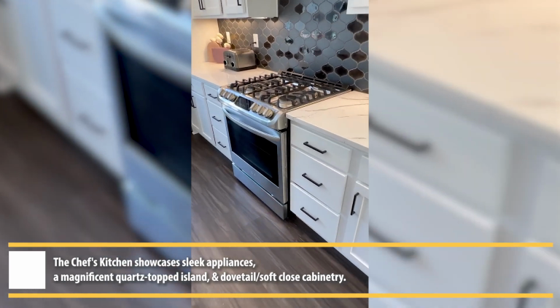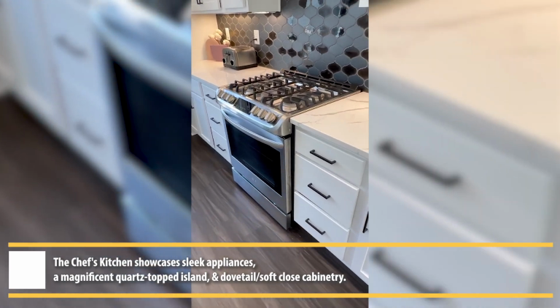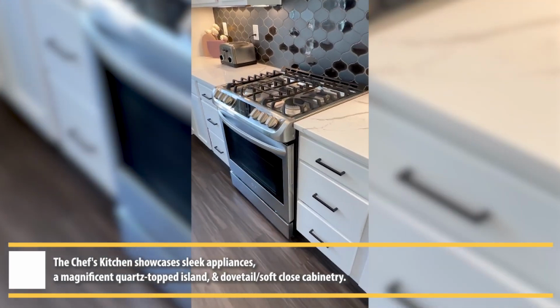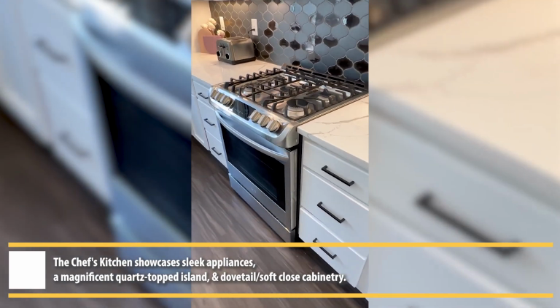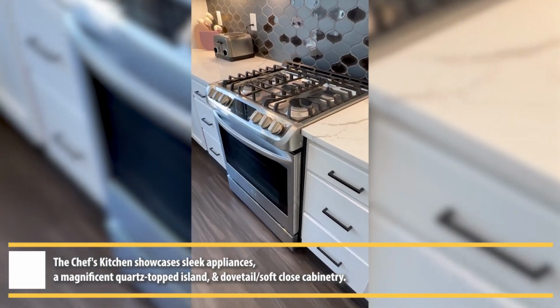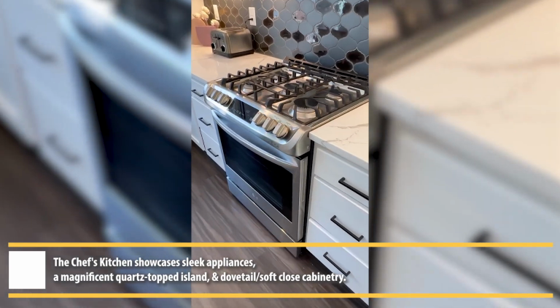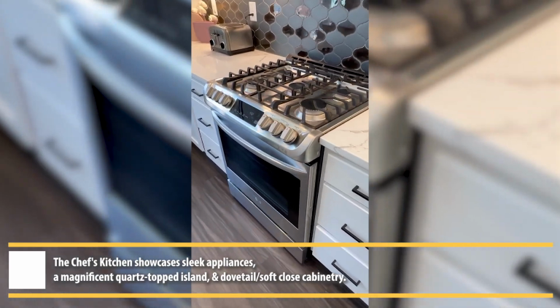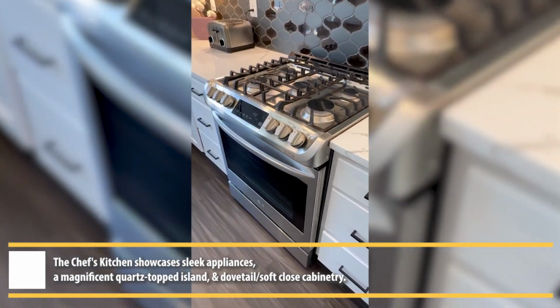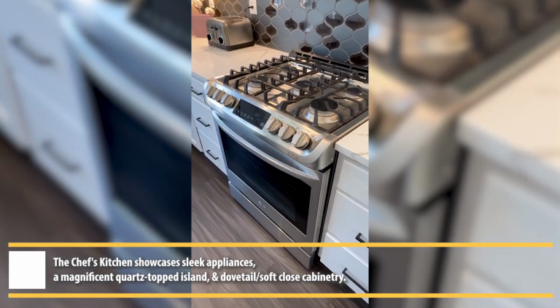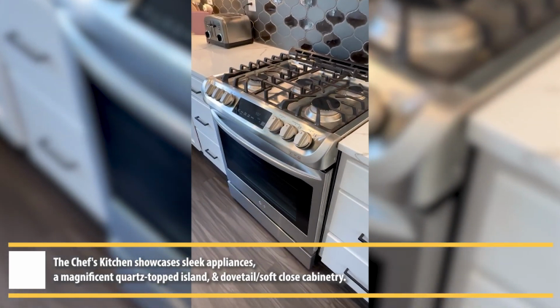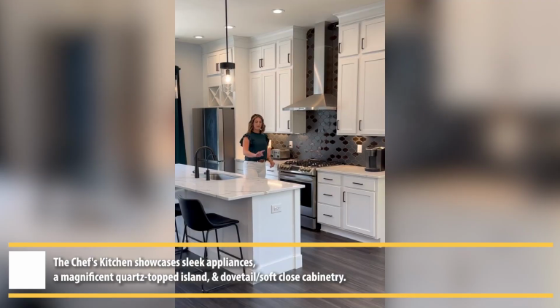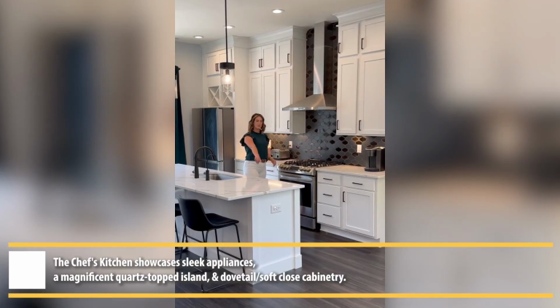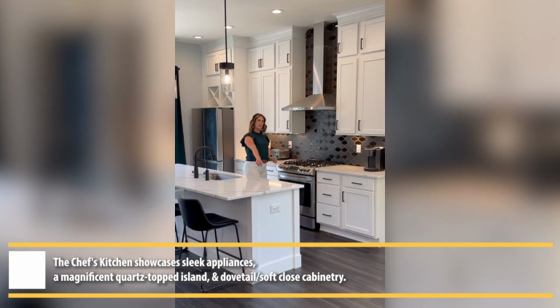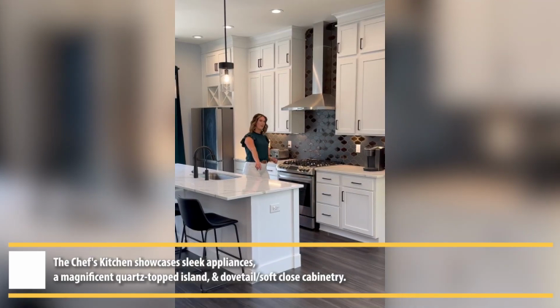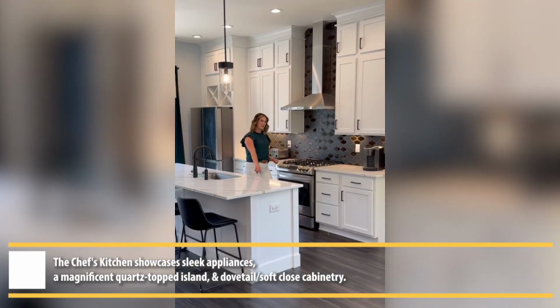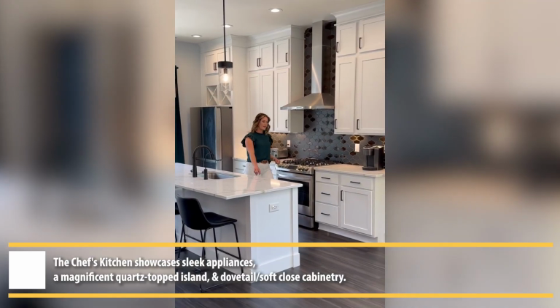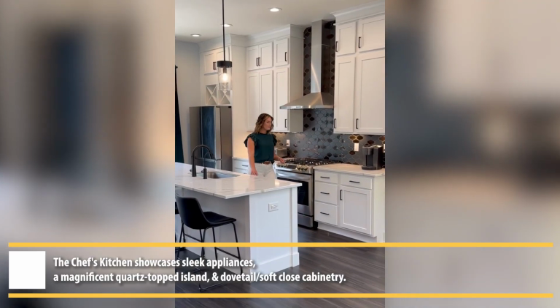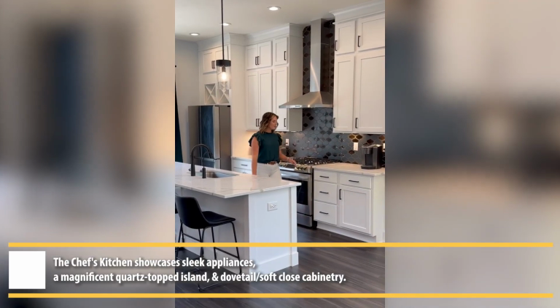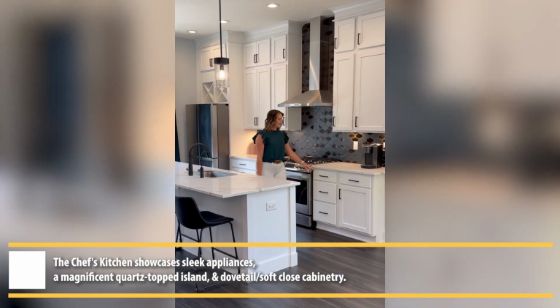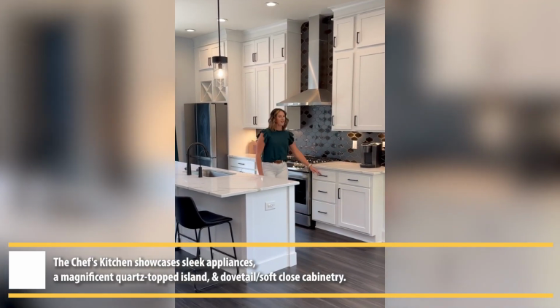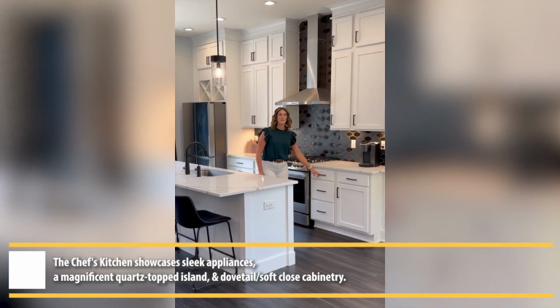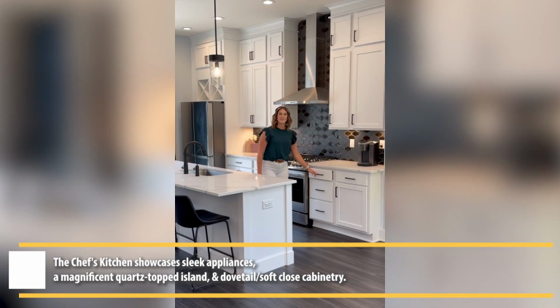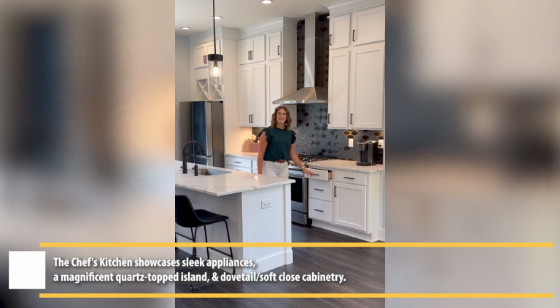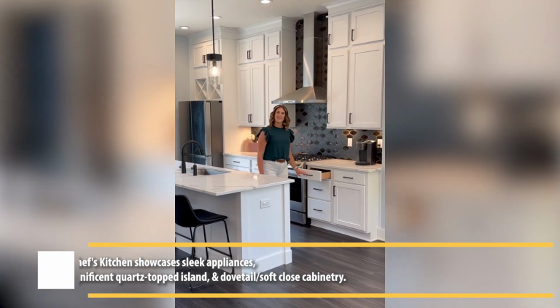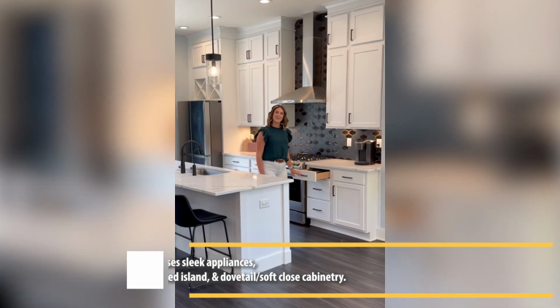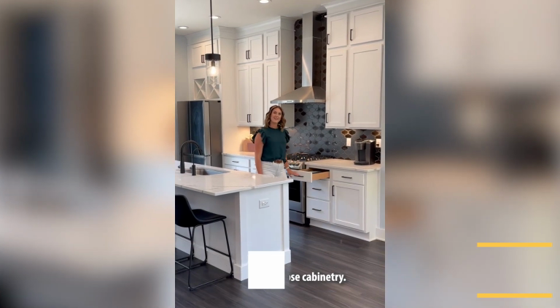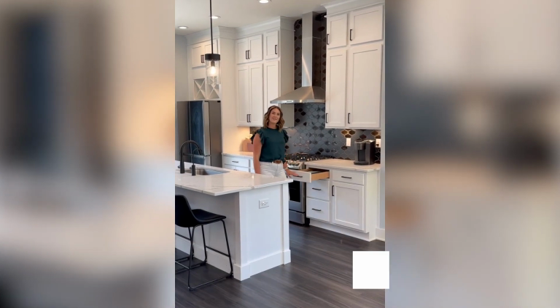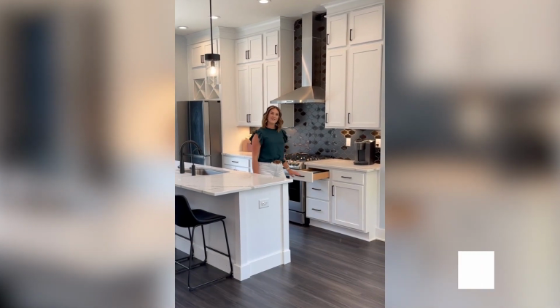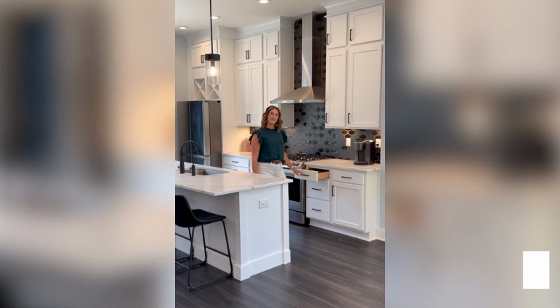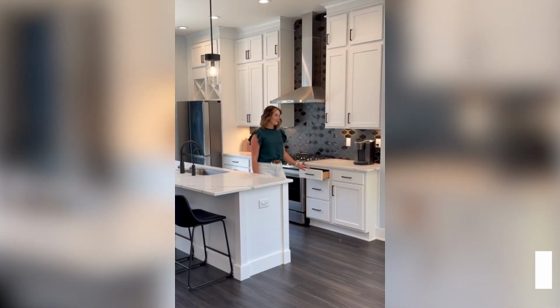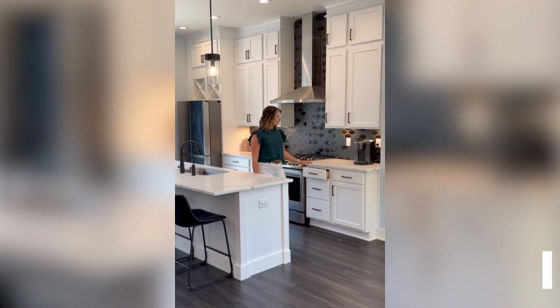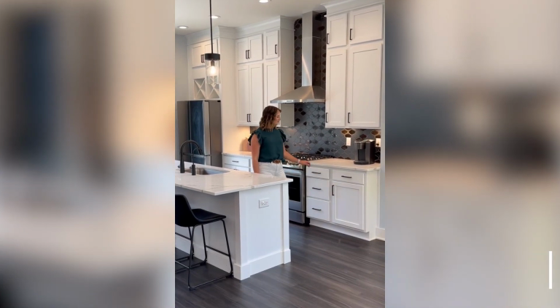Additionally, you've also got the built-in microwave. And of course, everything is soft-close too.